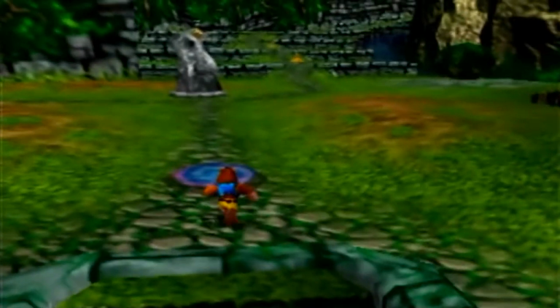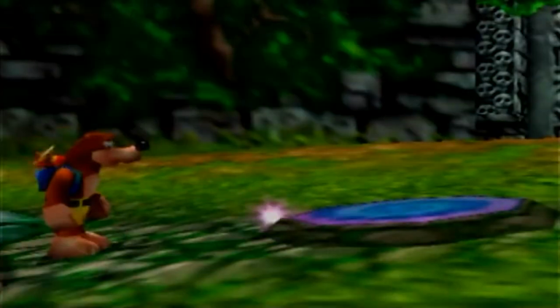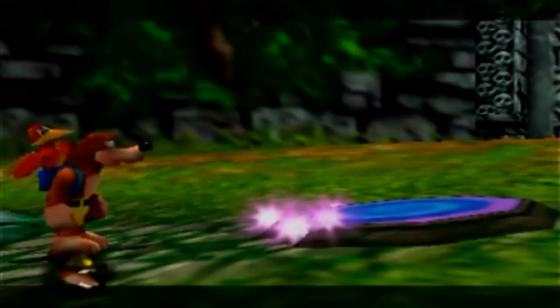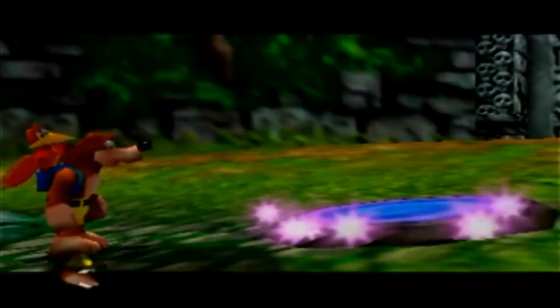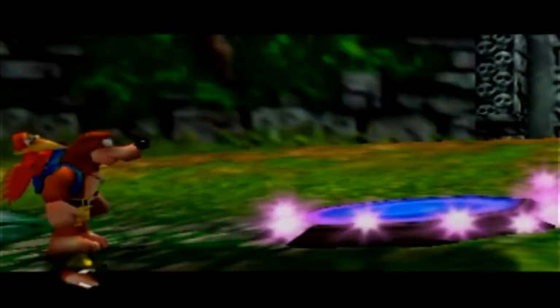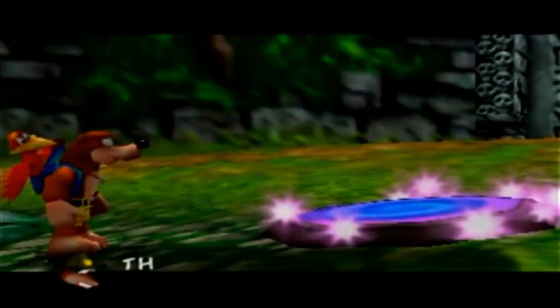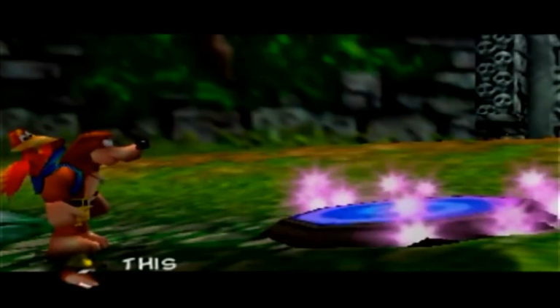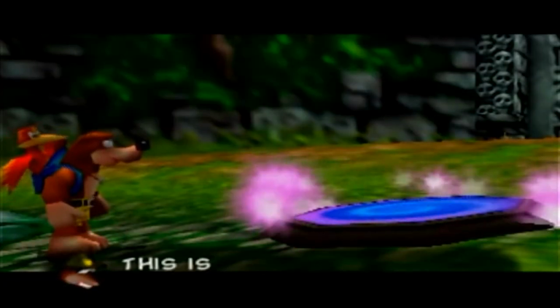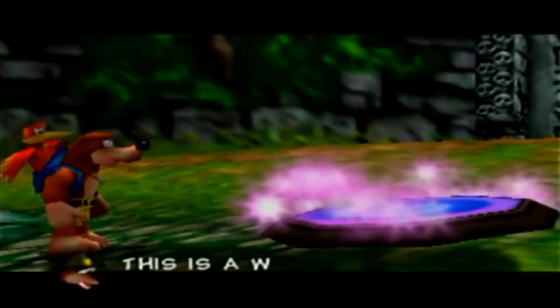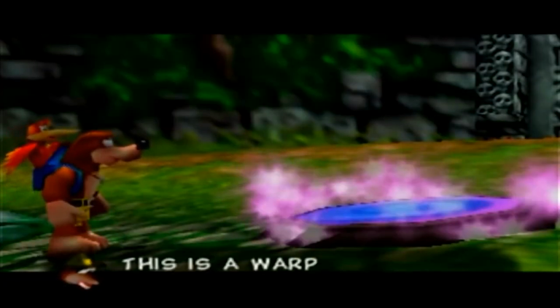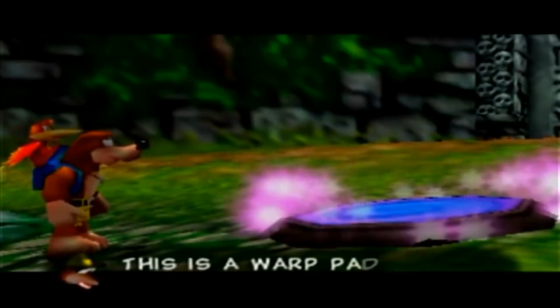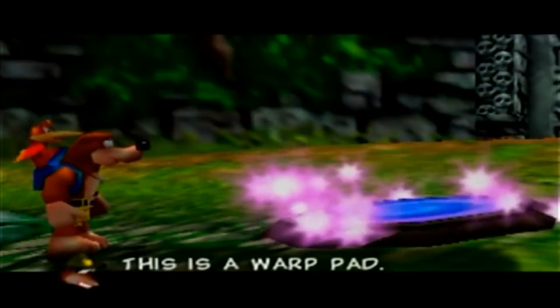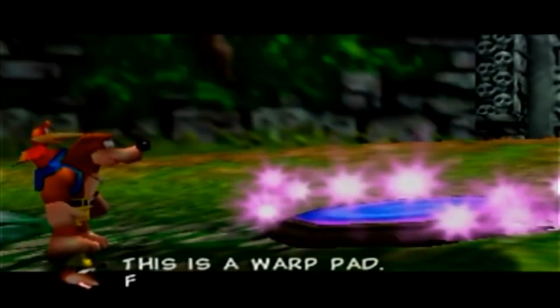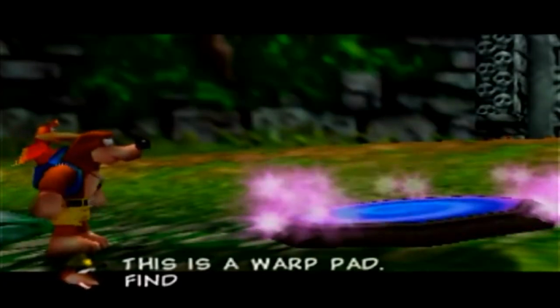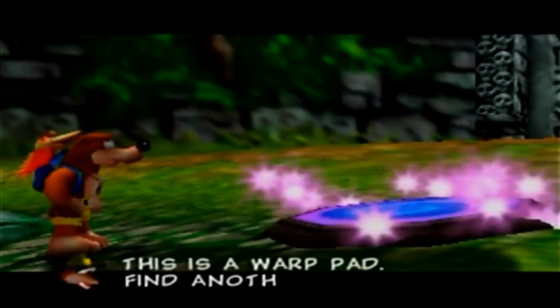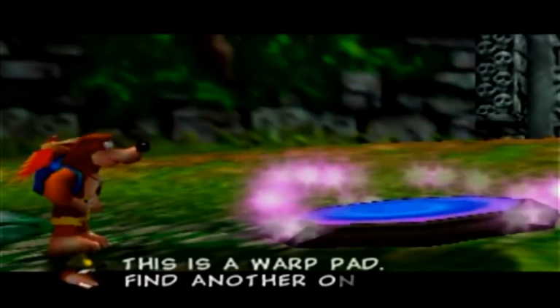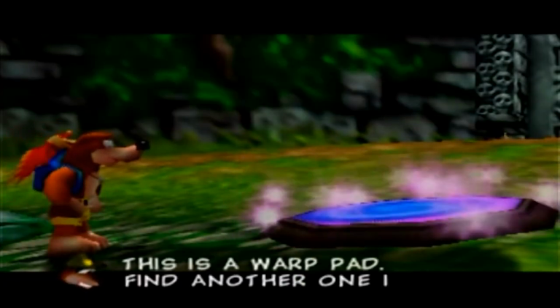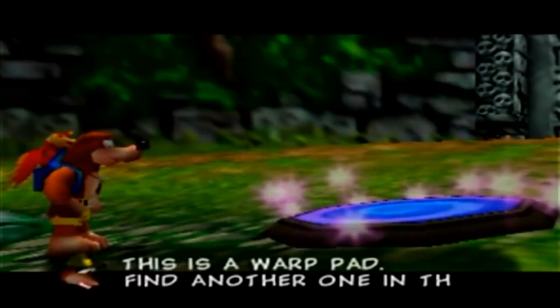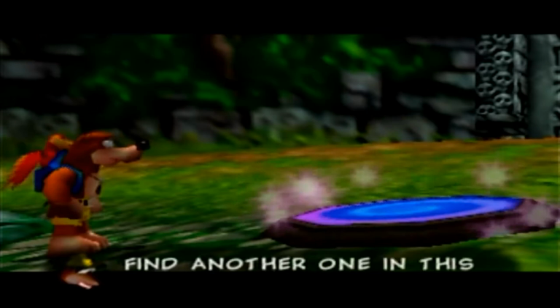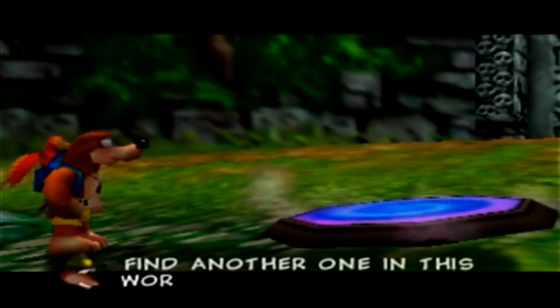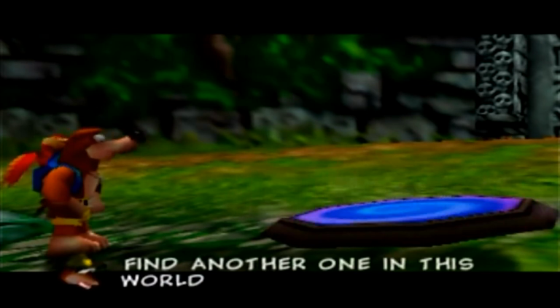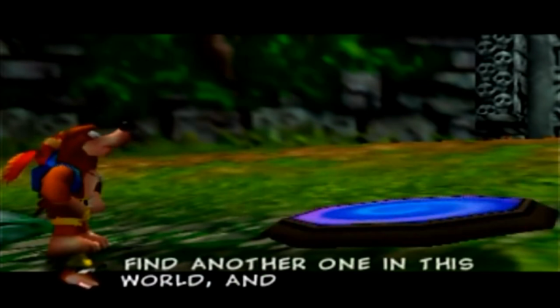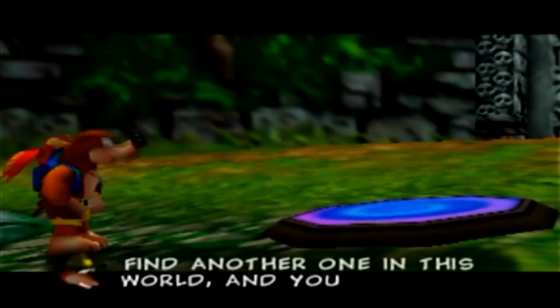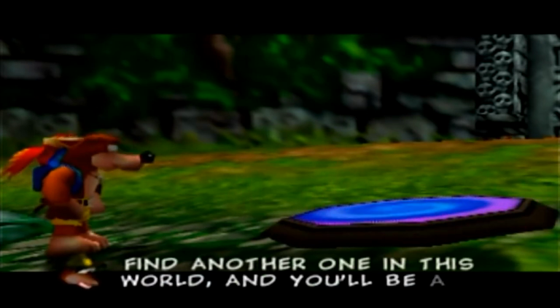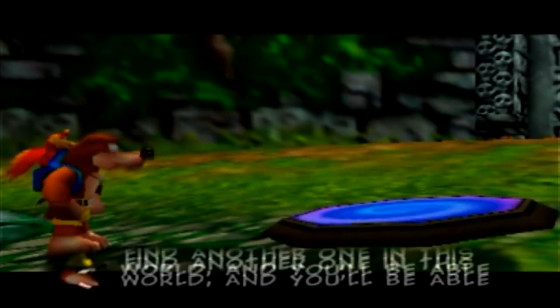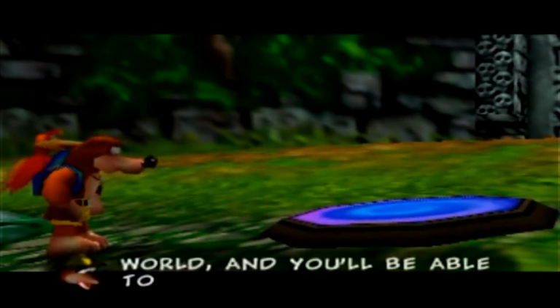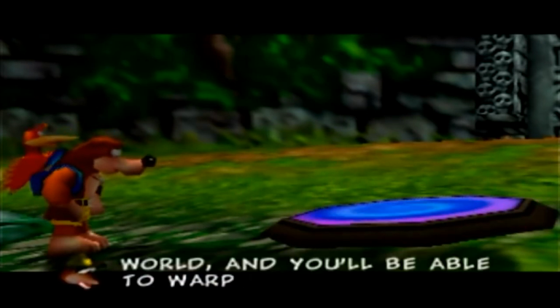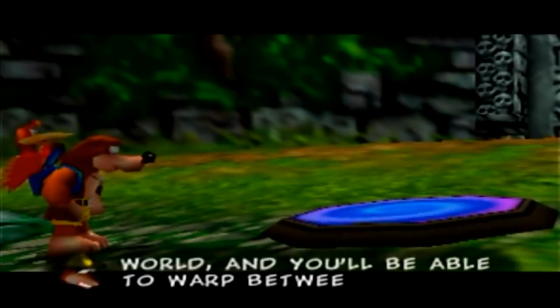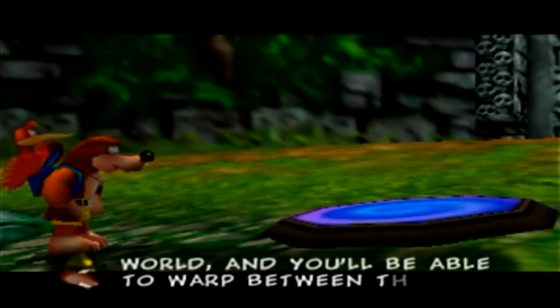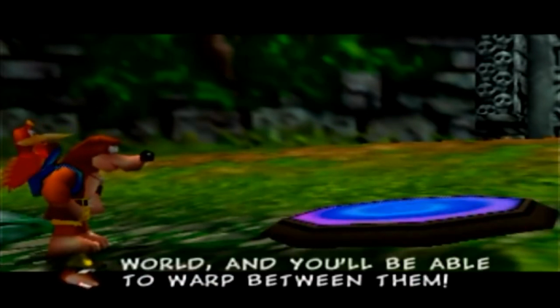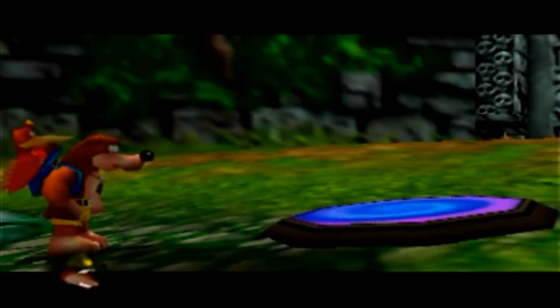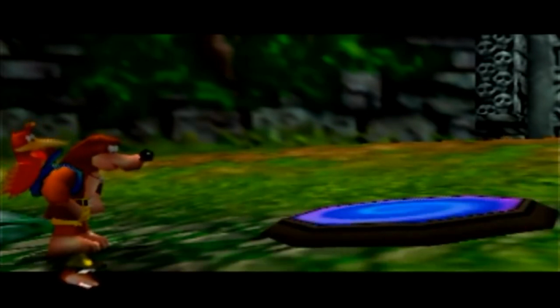What is this? This is a warp pad! Find another one in this world, and you'll be able to warp between them!